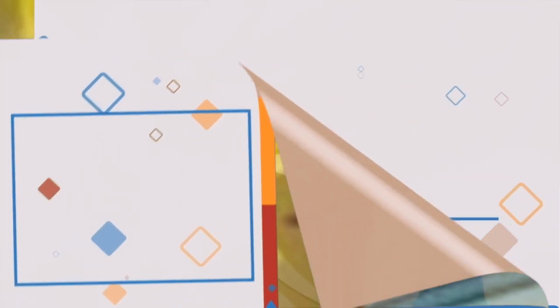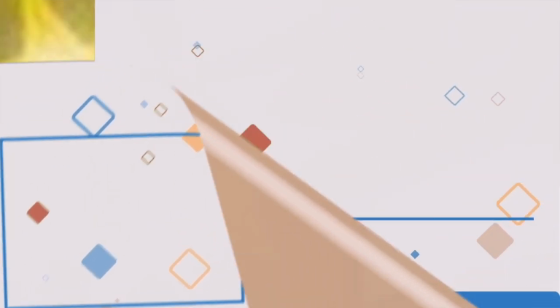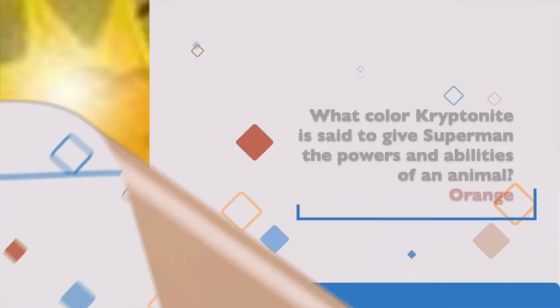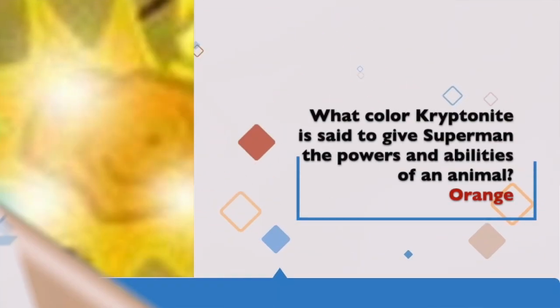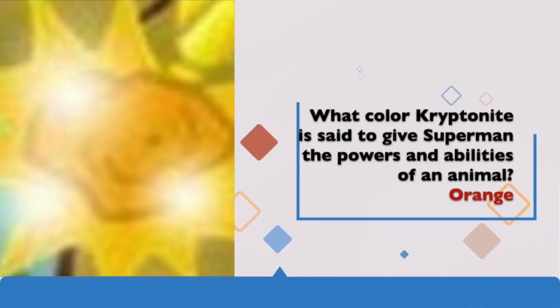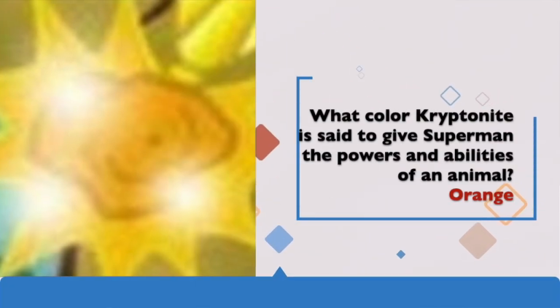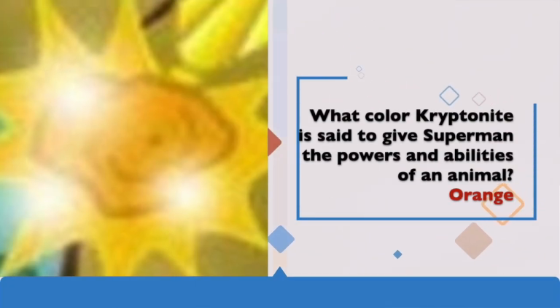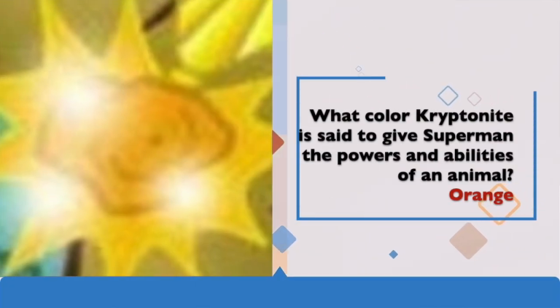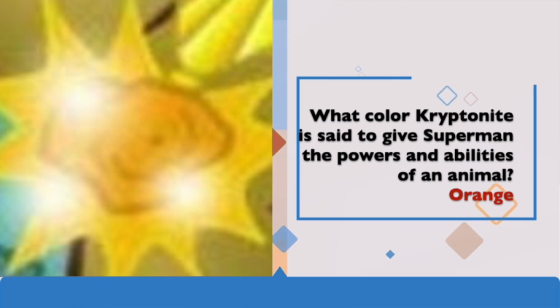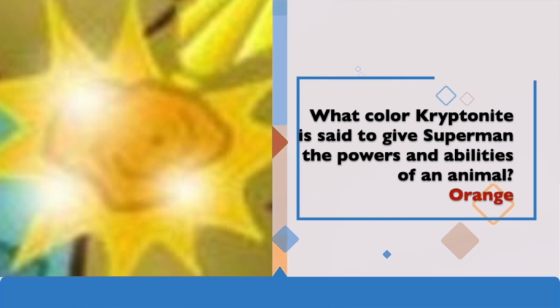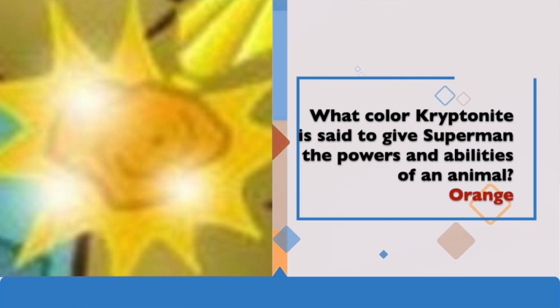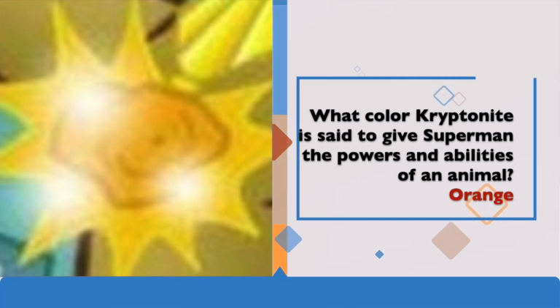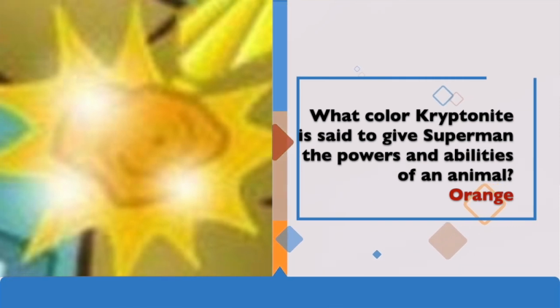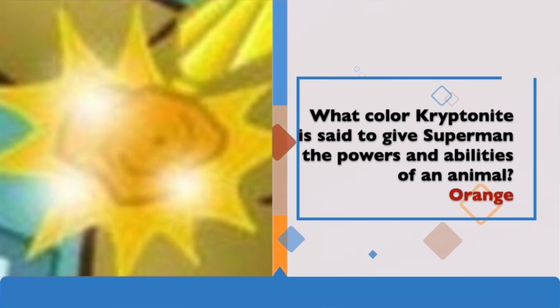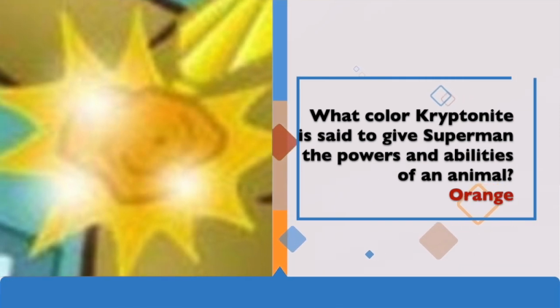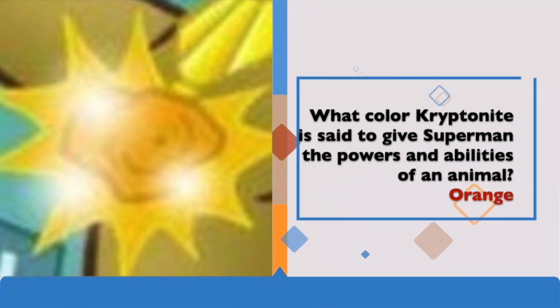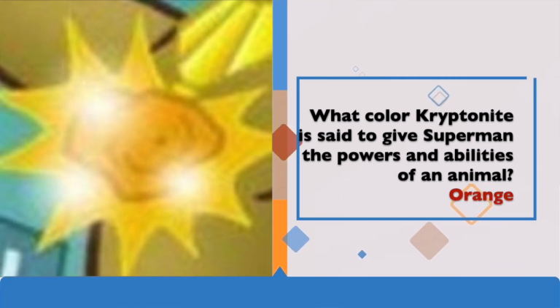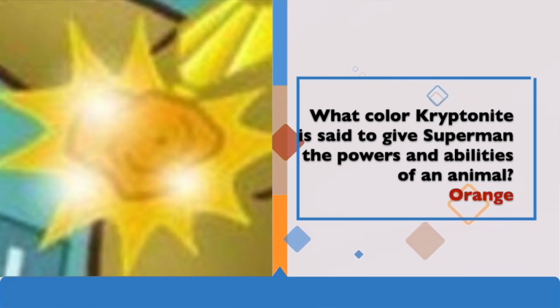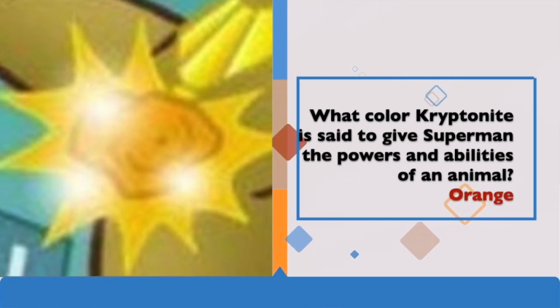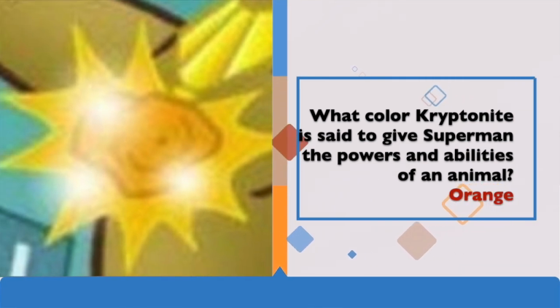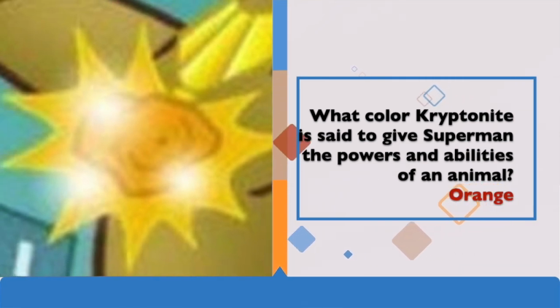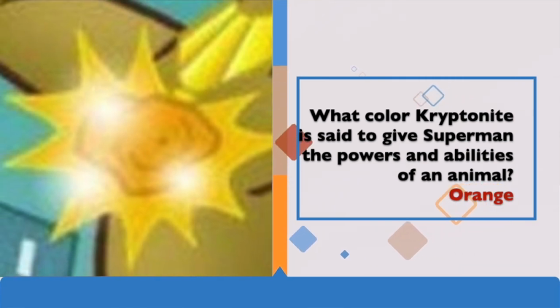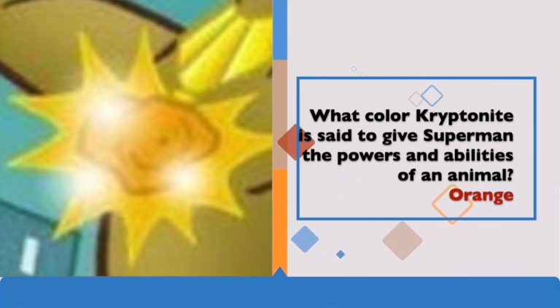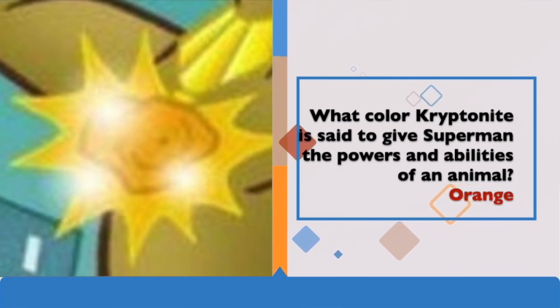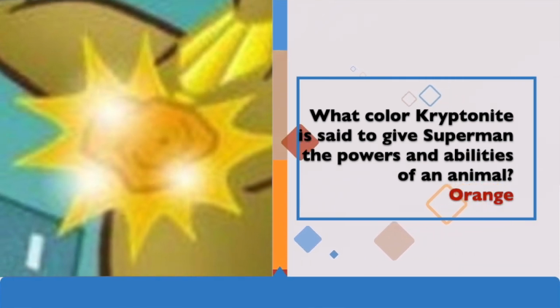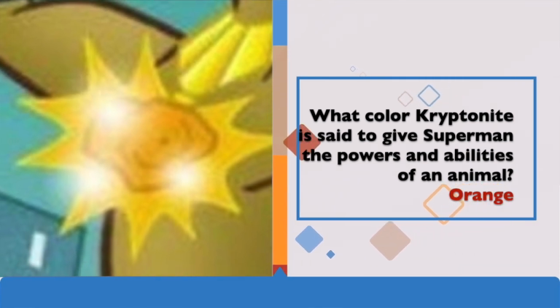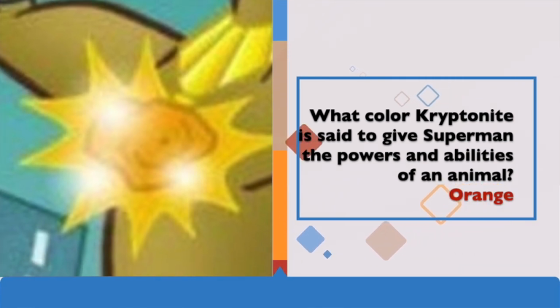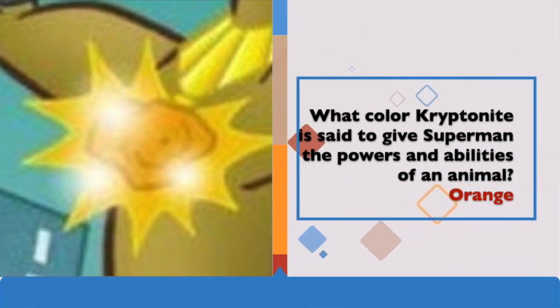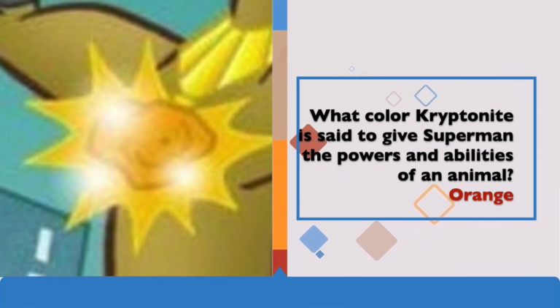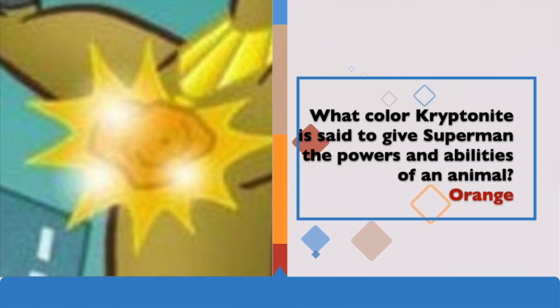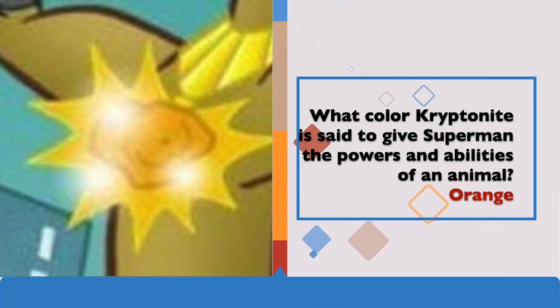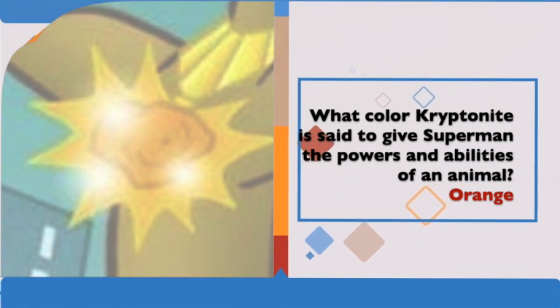Question 3 was: what colour kryptonite is said to give Superman the powers and abilities of an animal? The answer was orange.